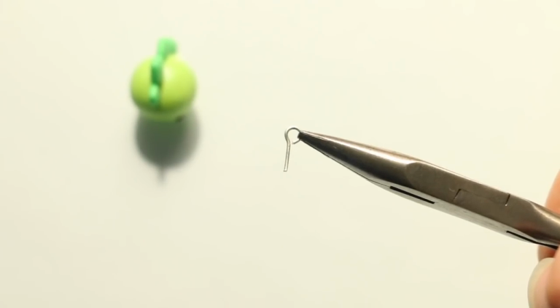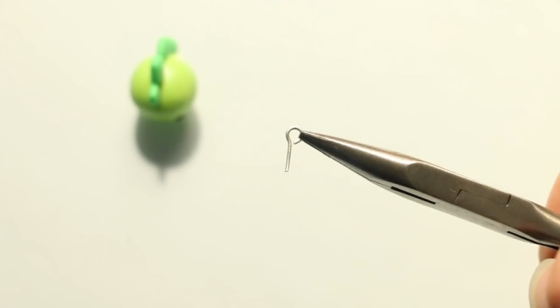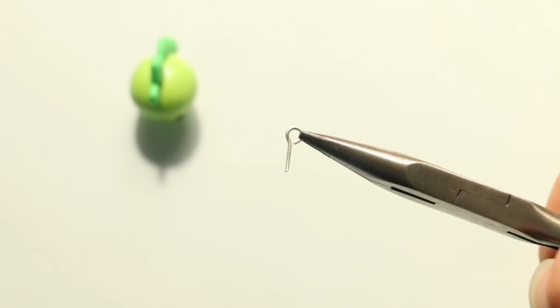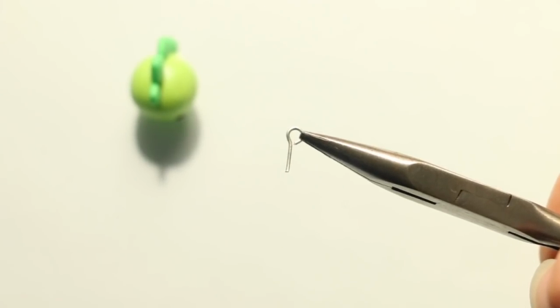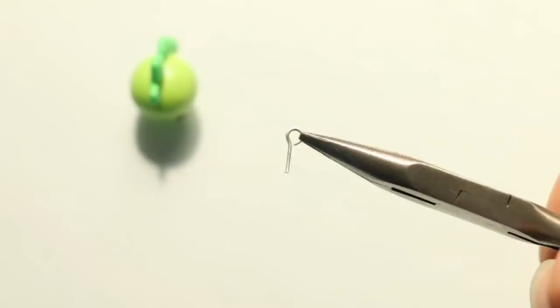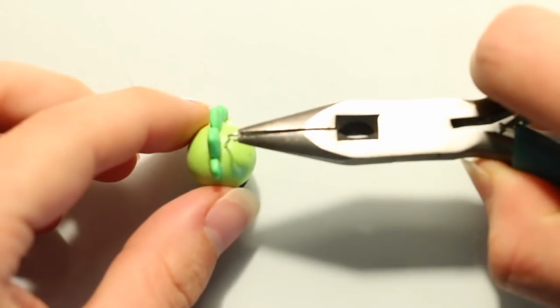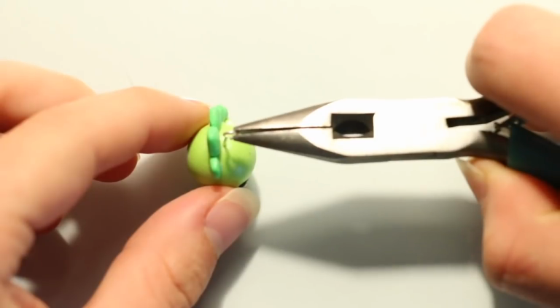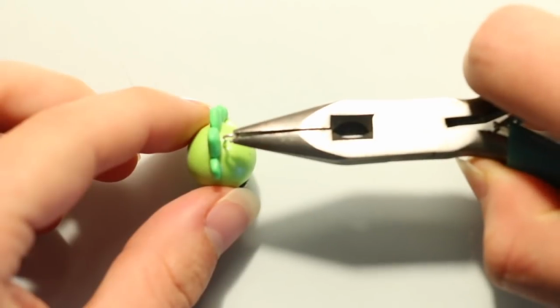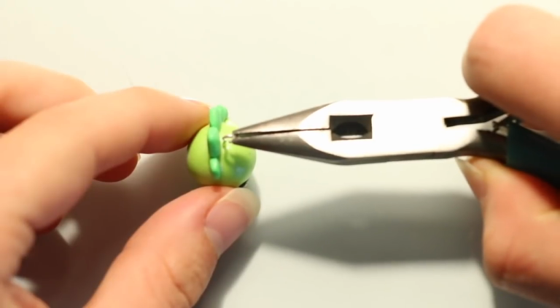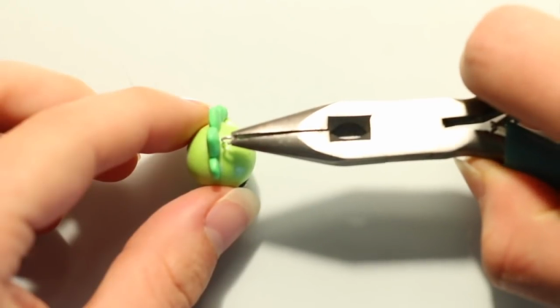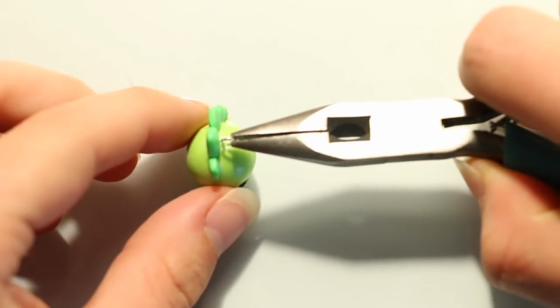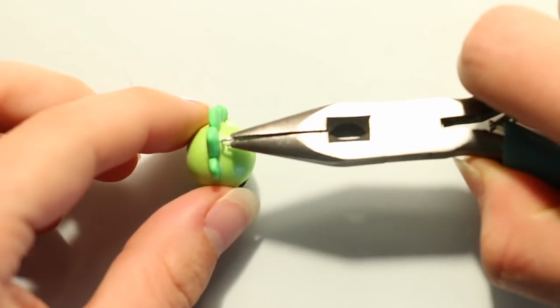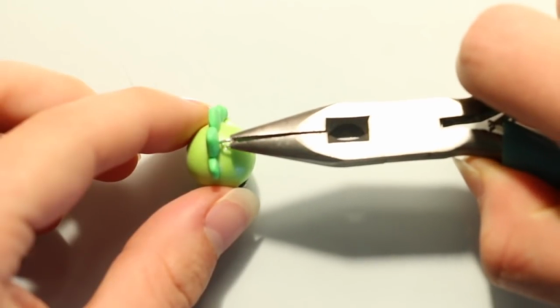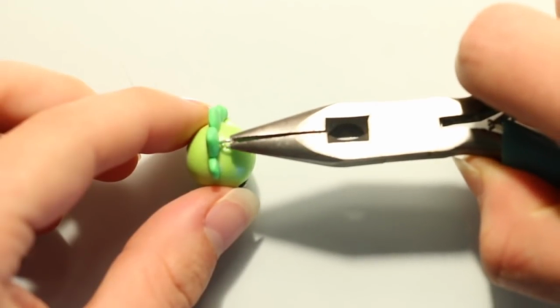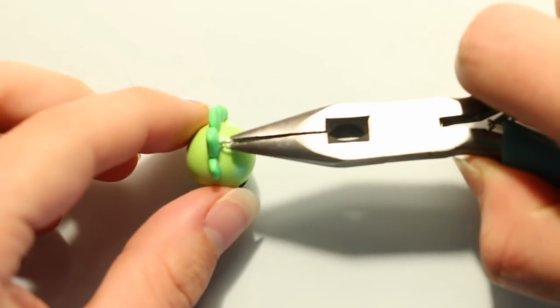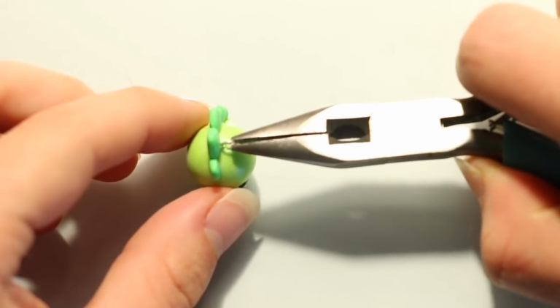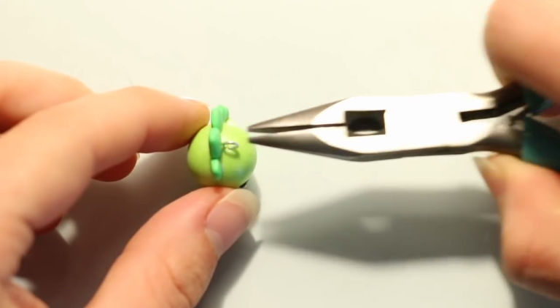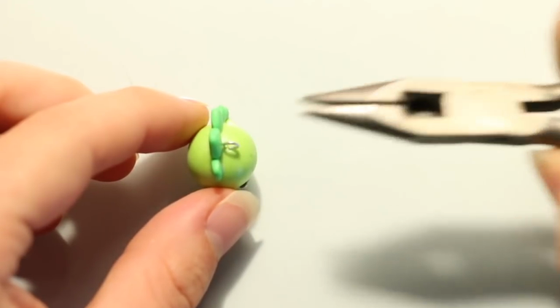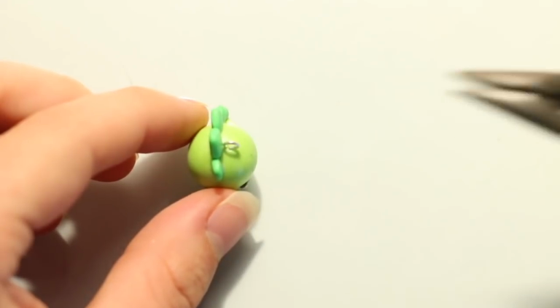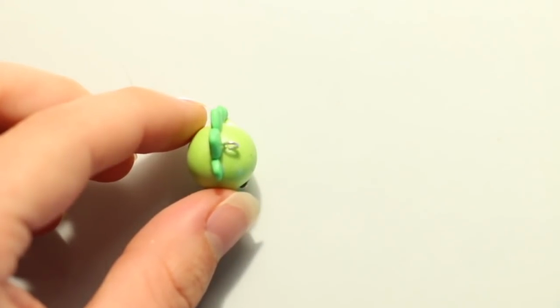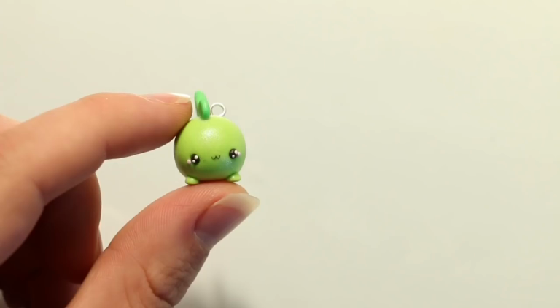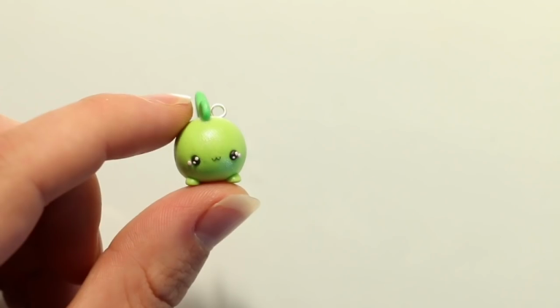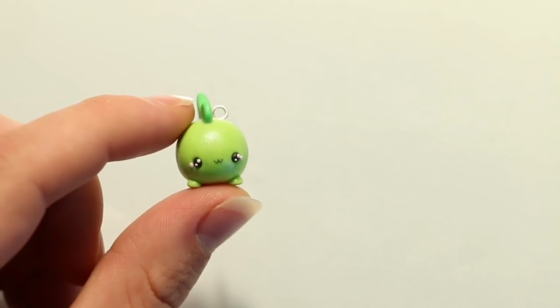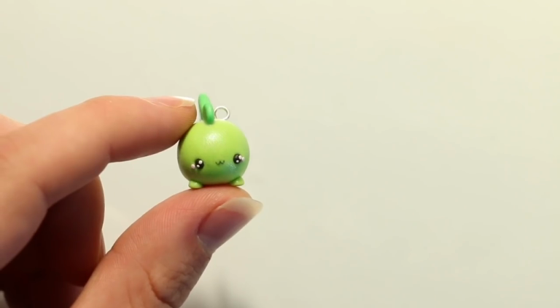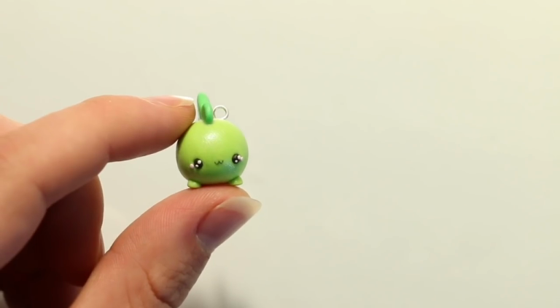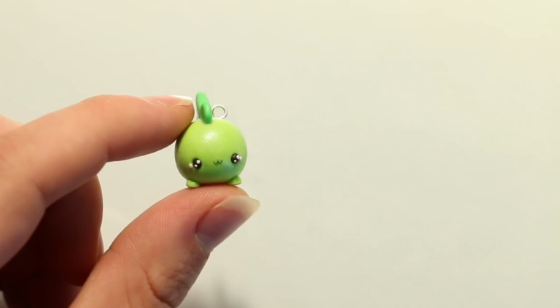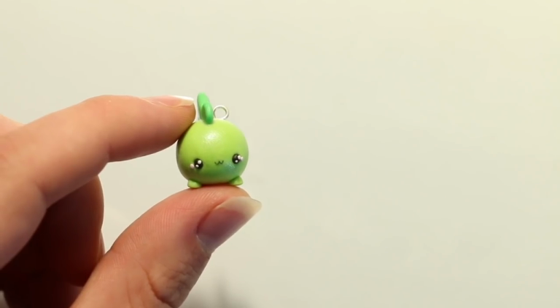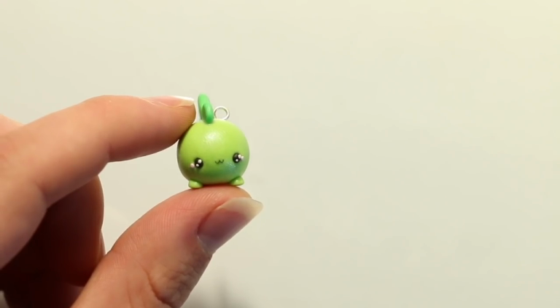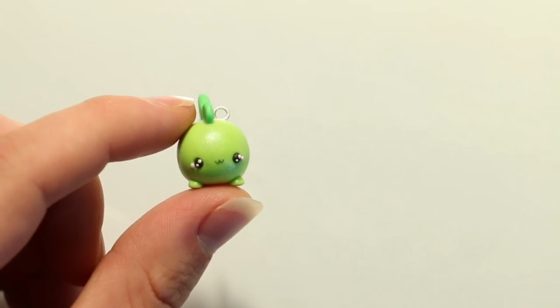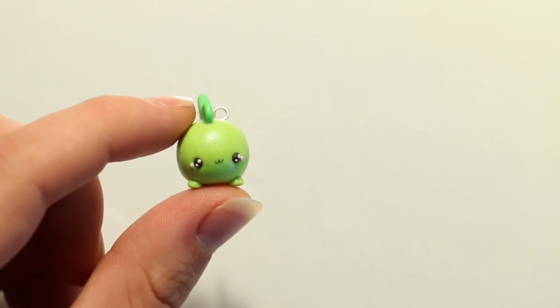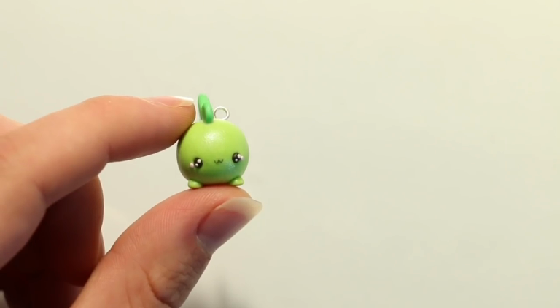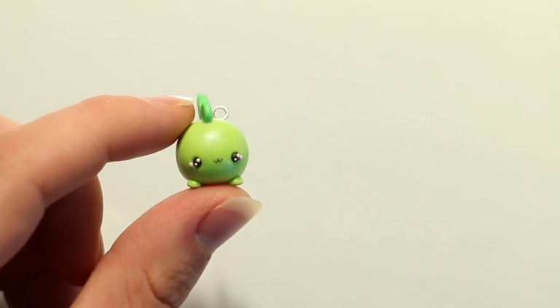You can then add an eye pin if you want to make it into a charm, and then go ahead and bake according to your package's instructions.